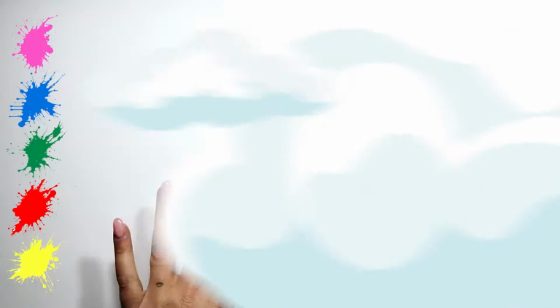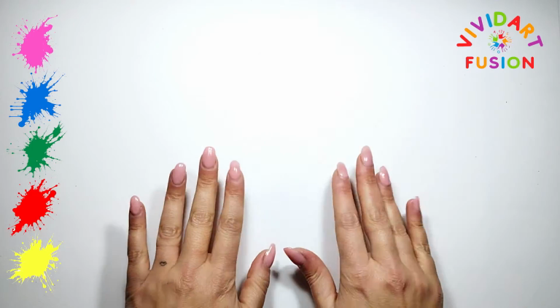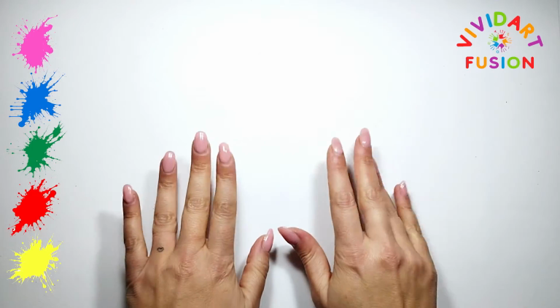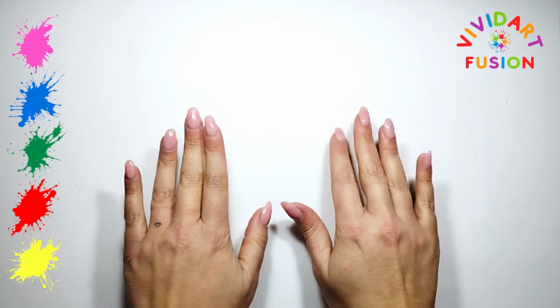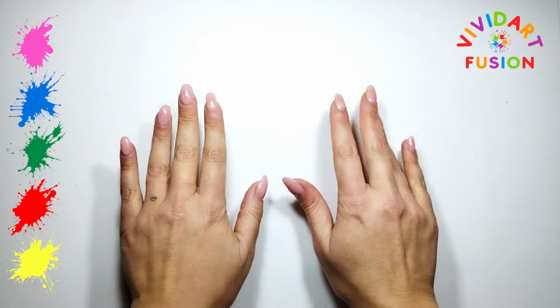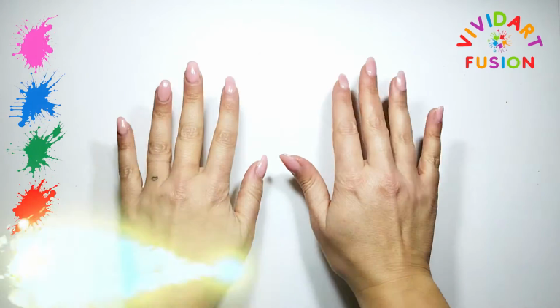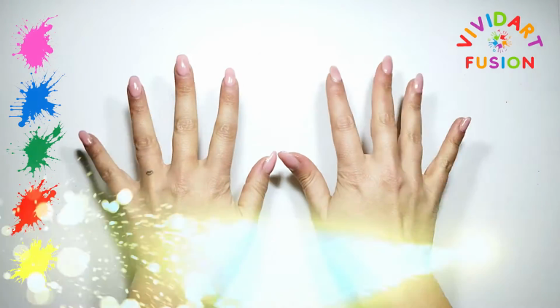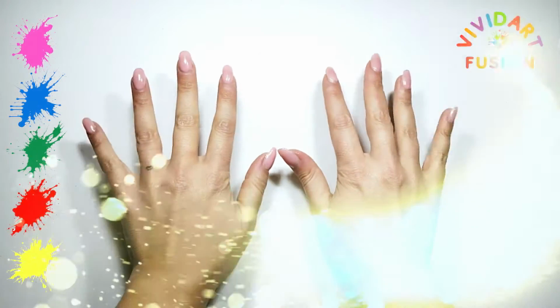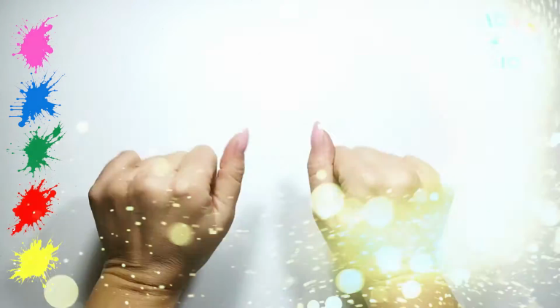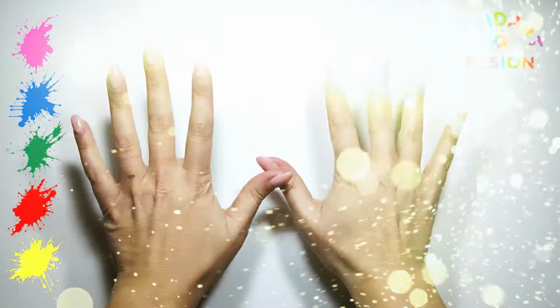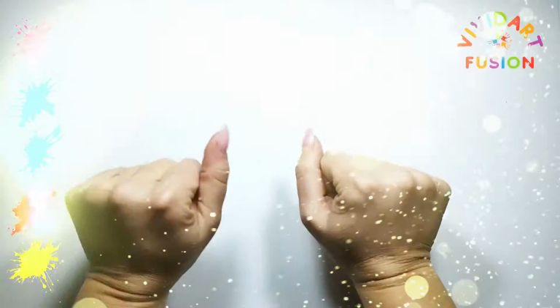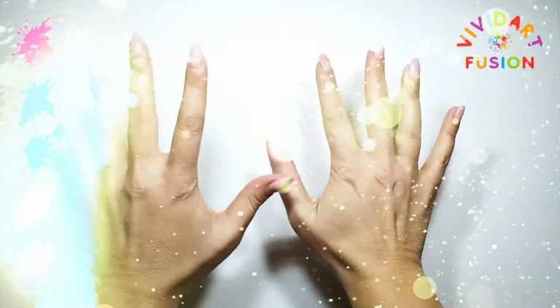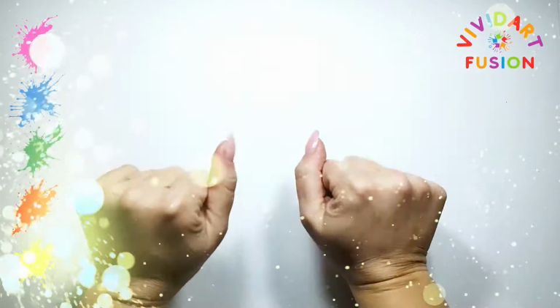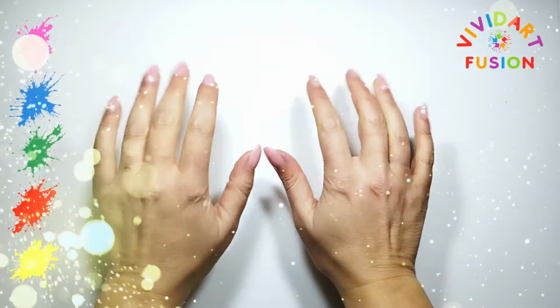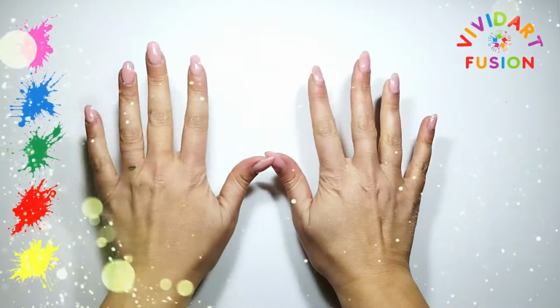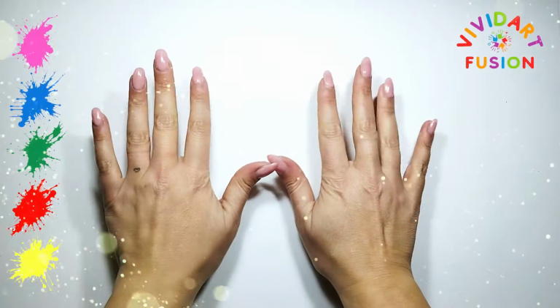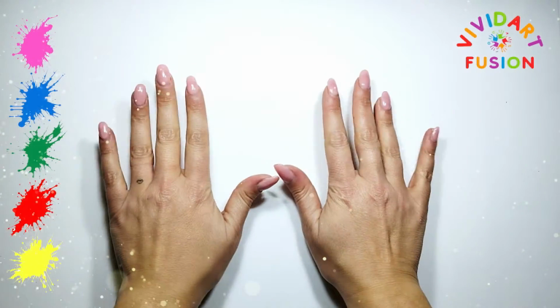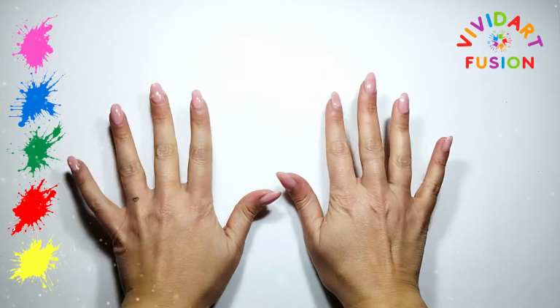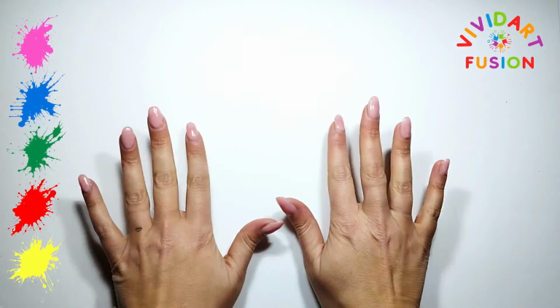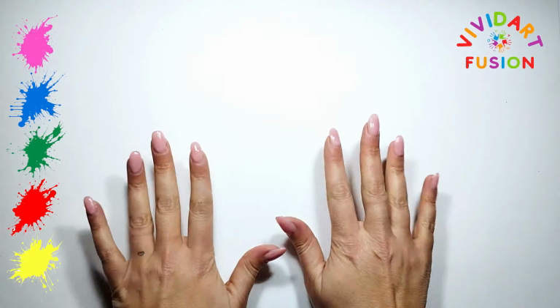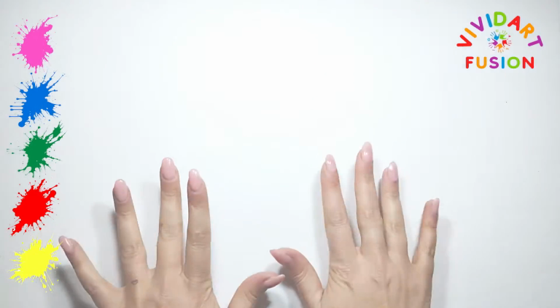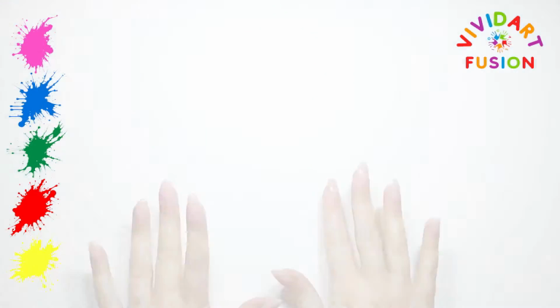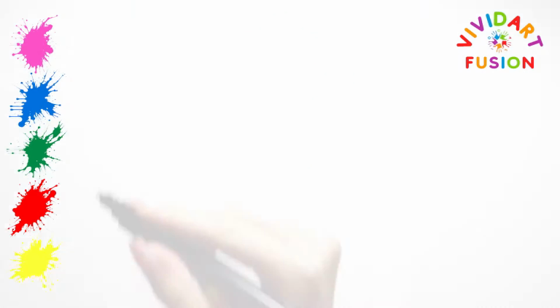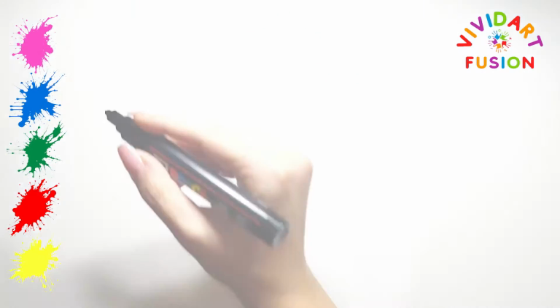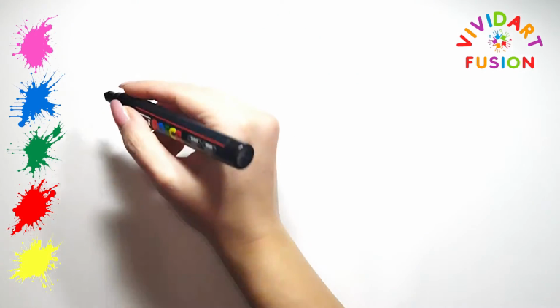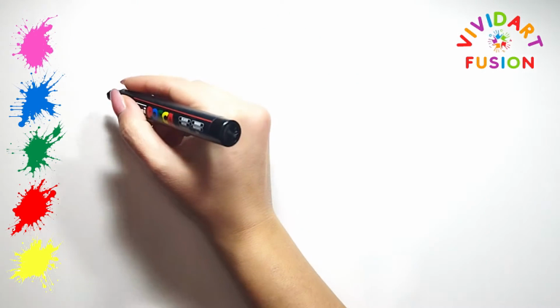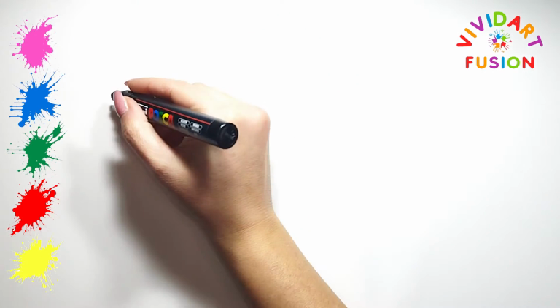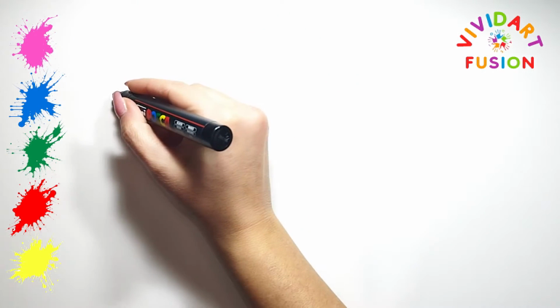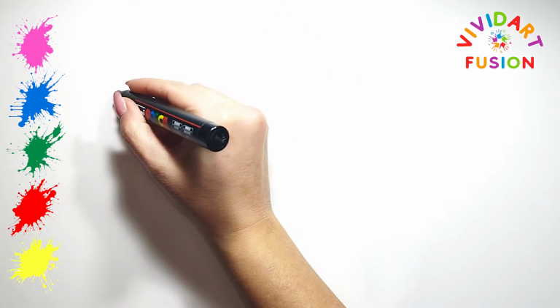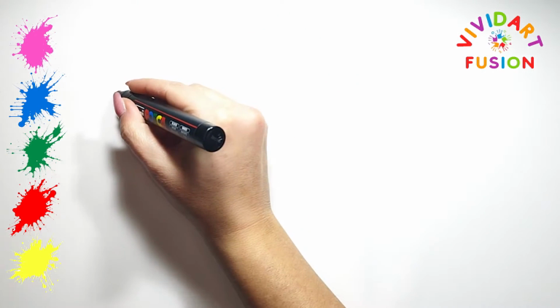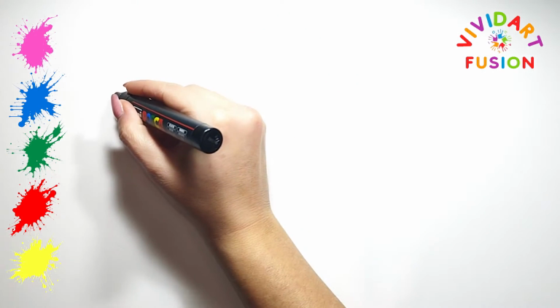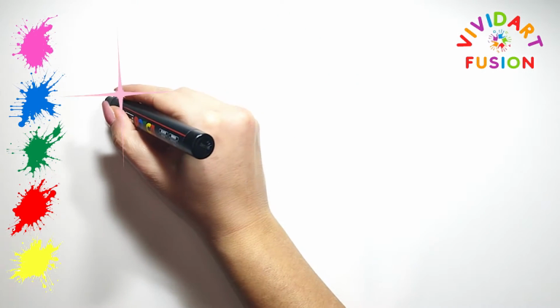Hello everyone, it's Bividart Fusion. Today we will draw cute numbers.